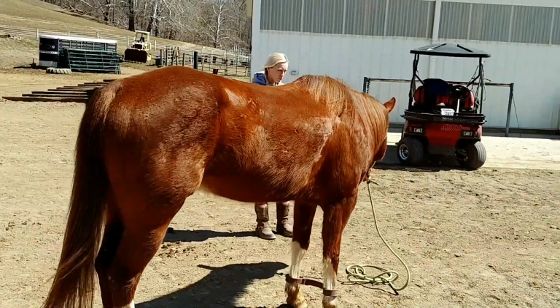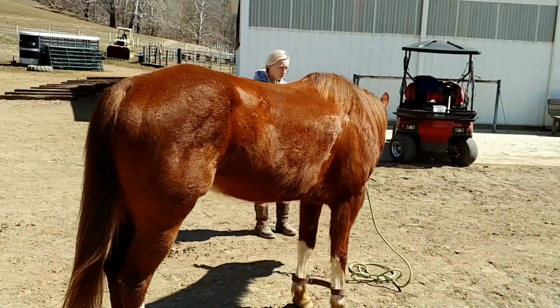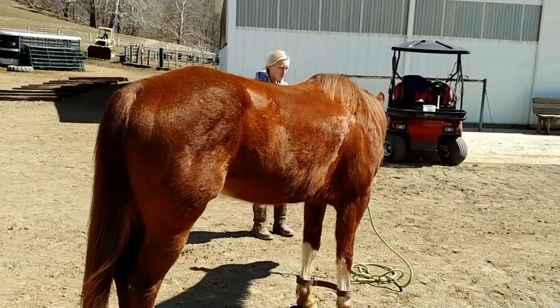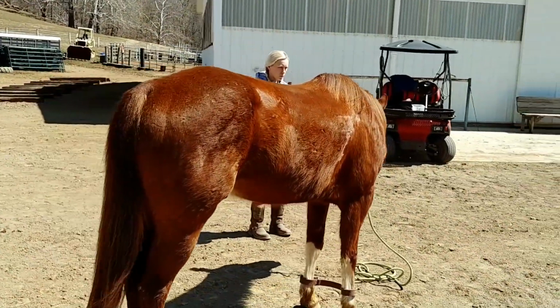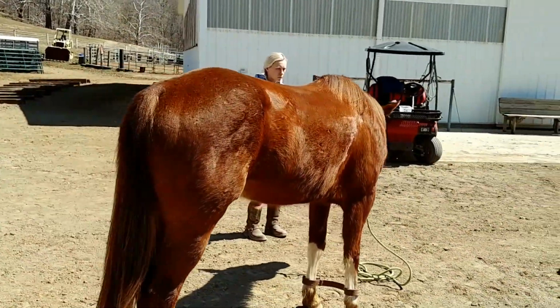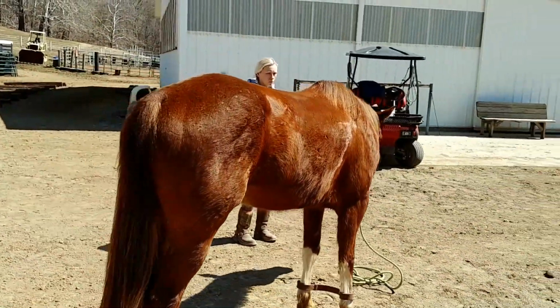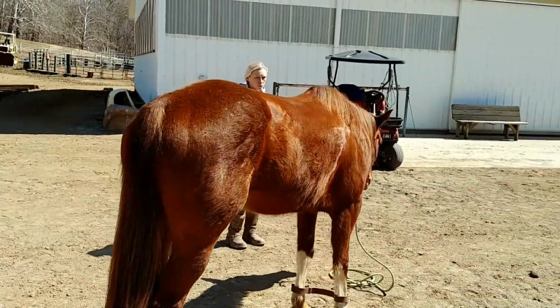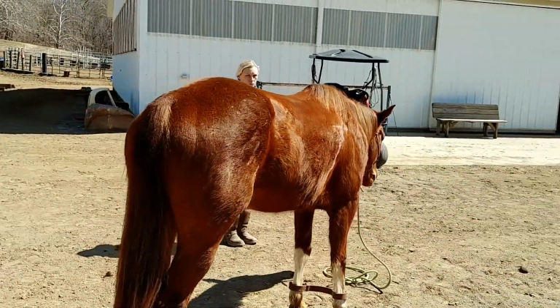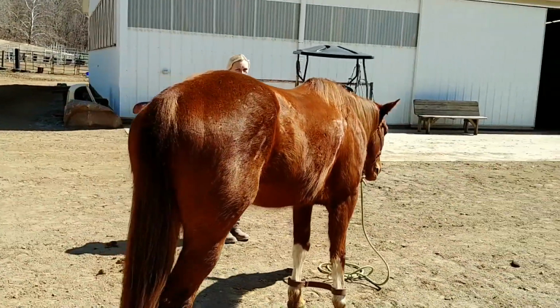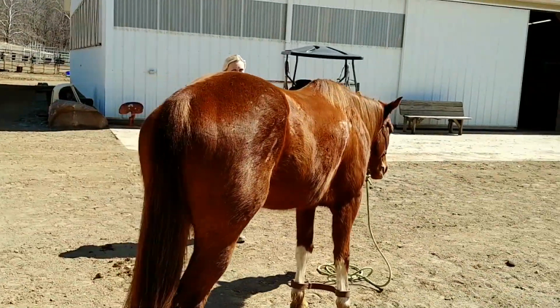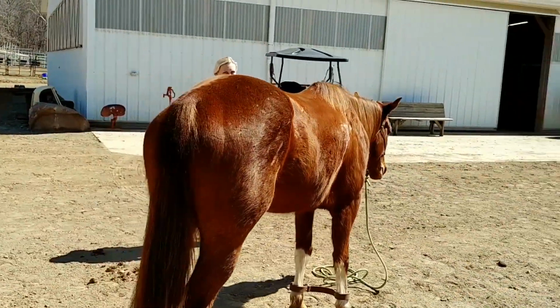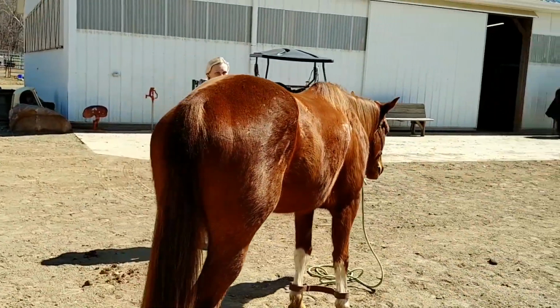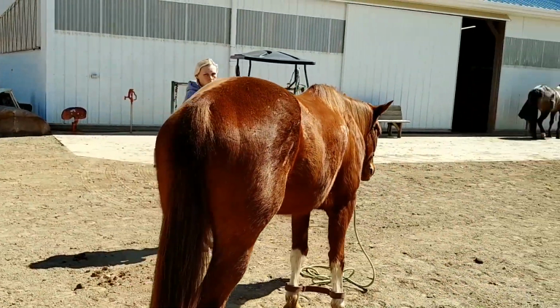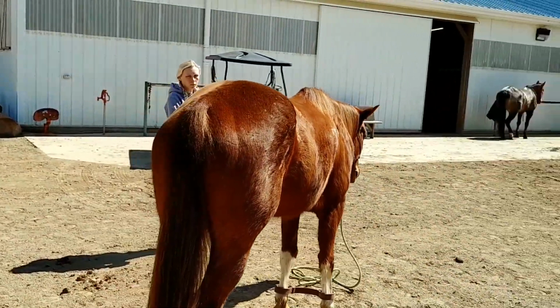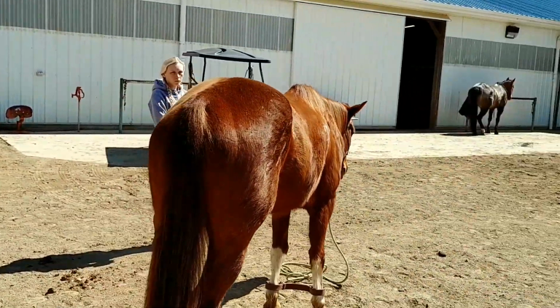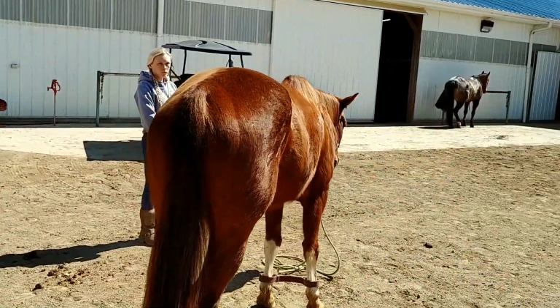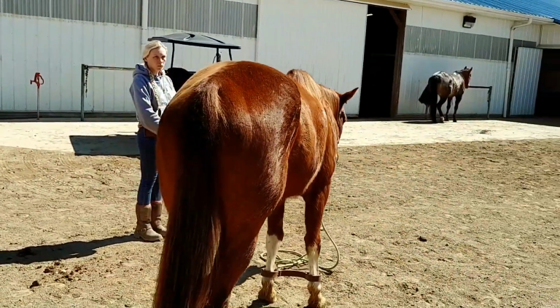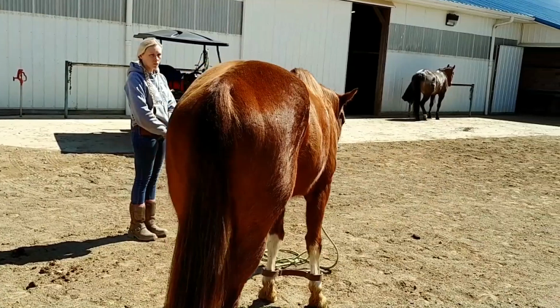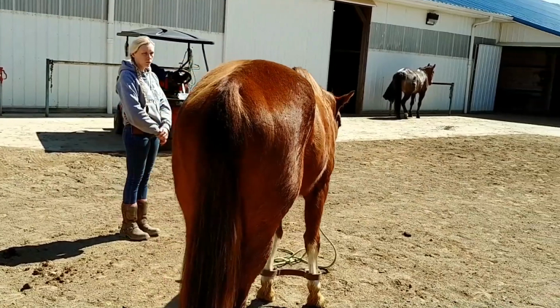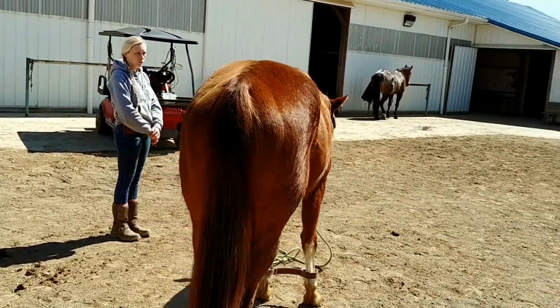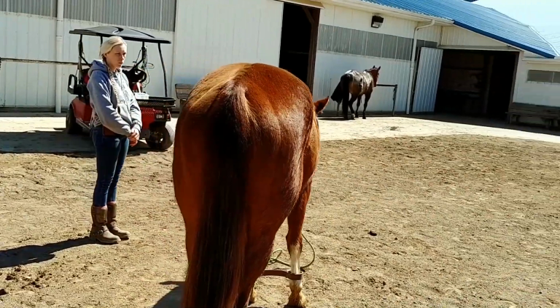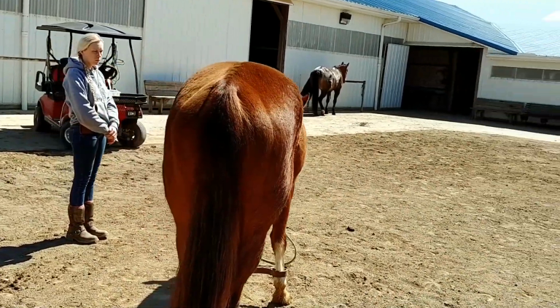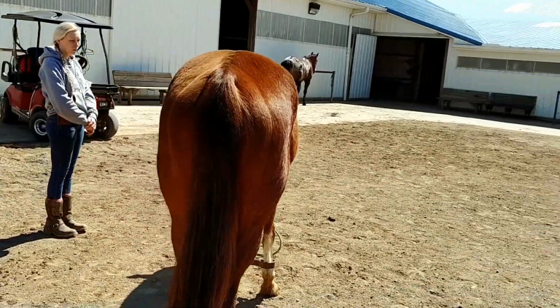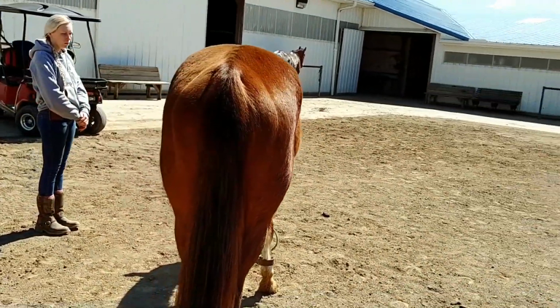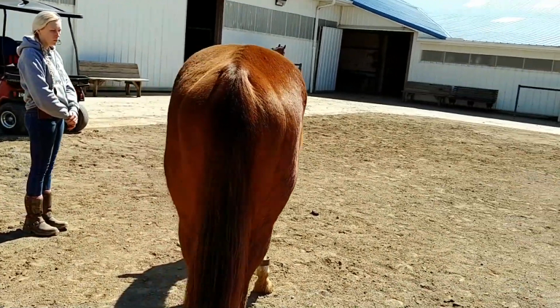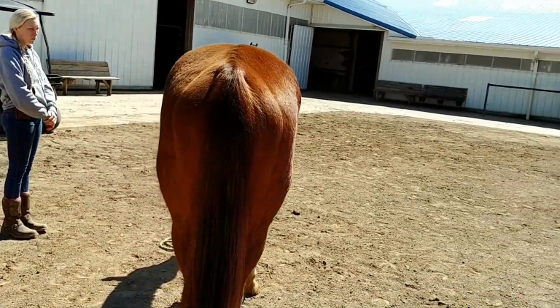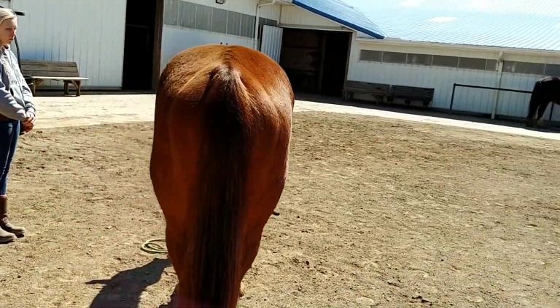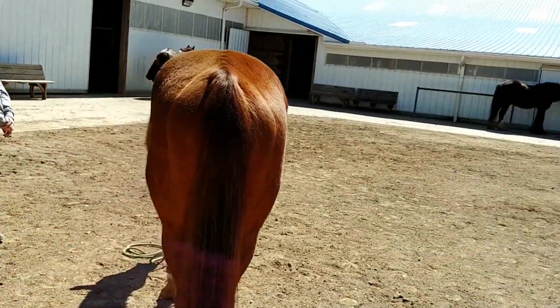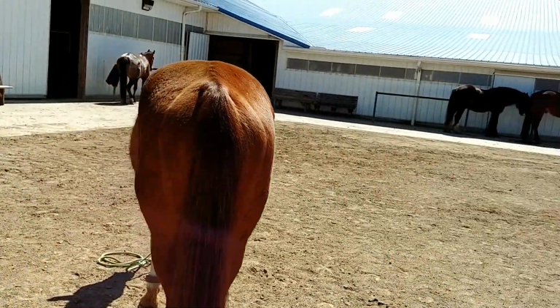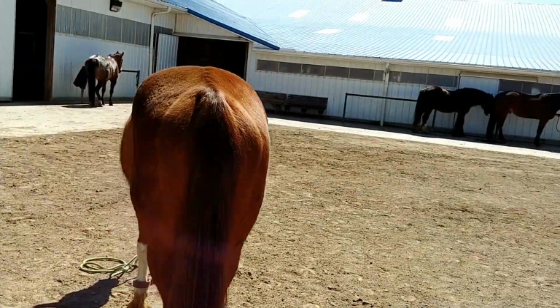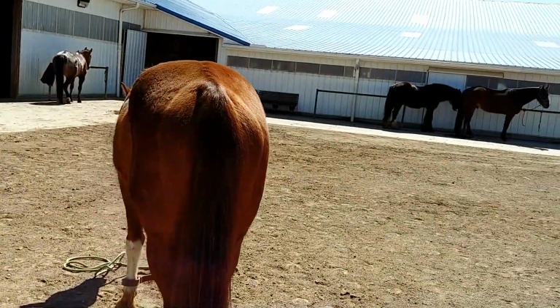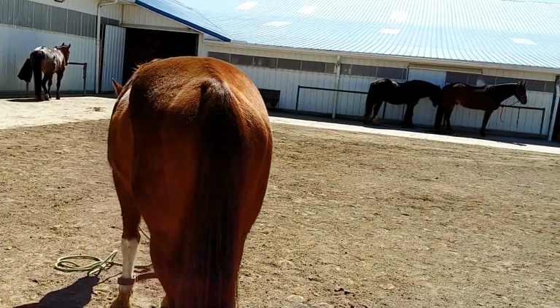This is about the first nice sunny day we've had this year, so our horses are just starting to shed off their winter coat.